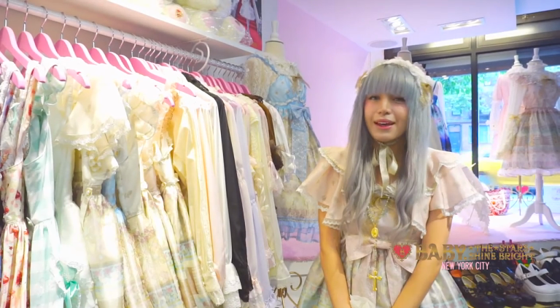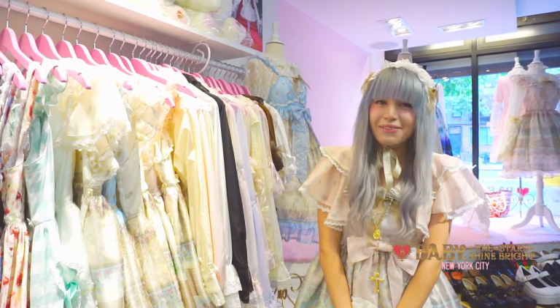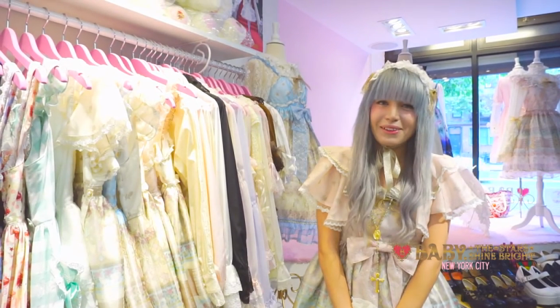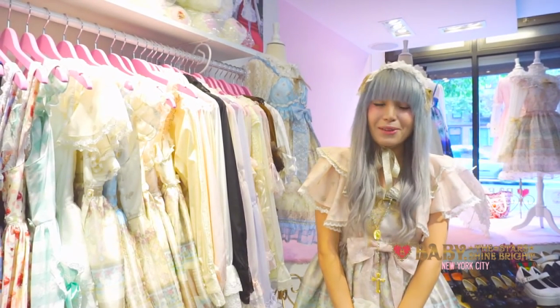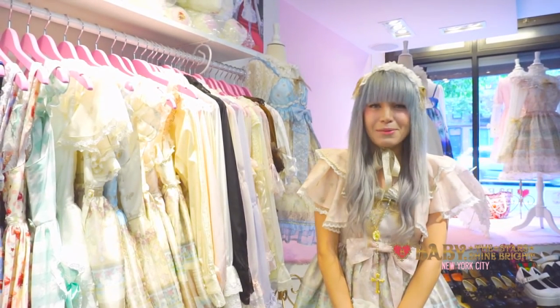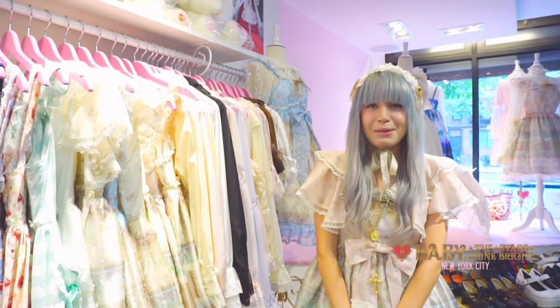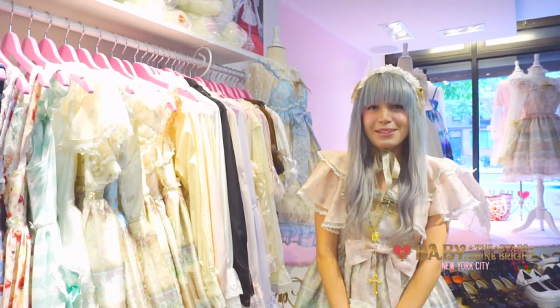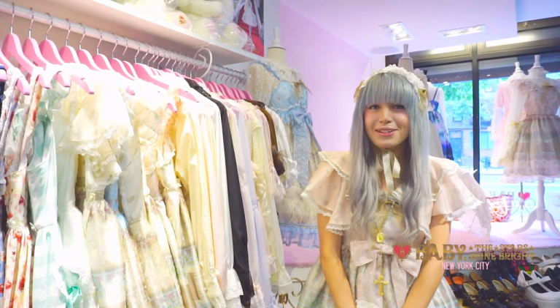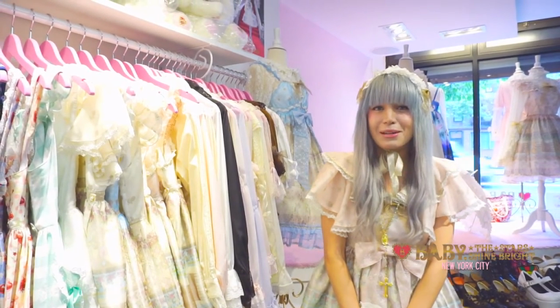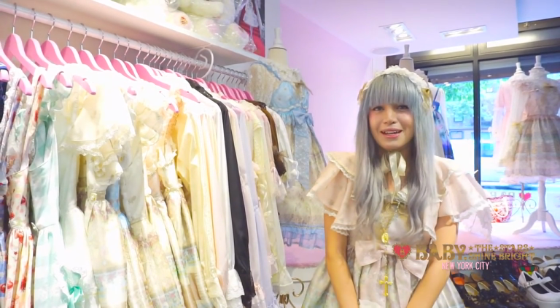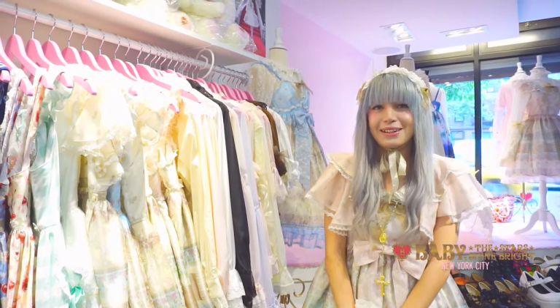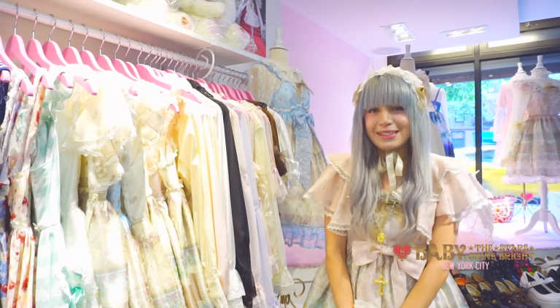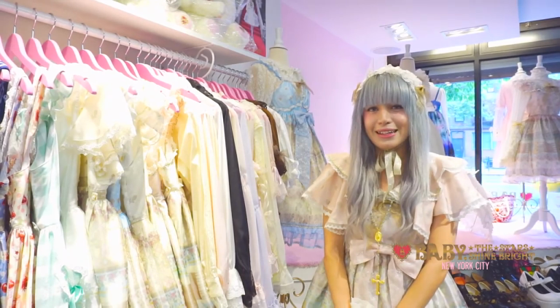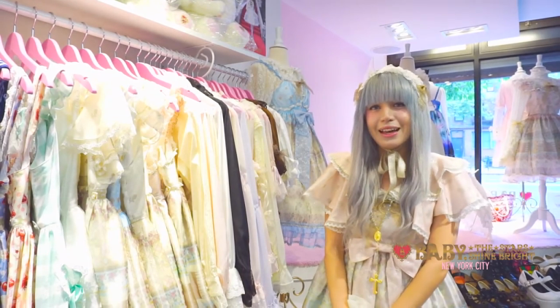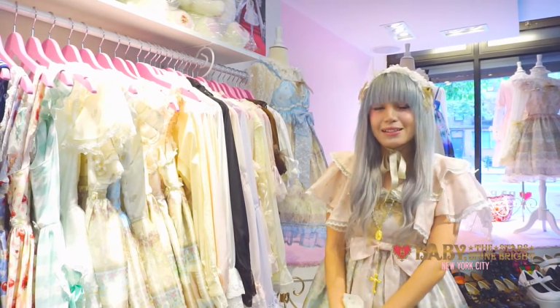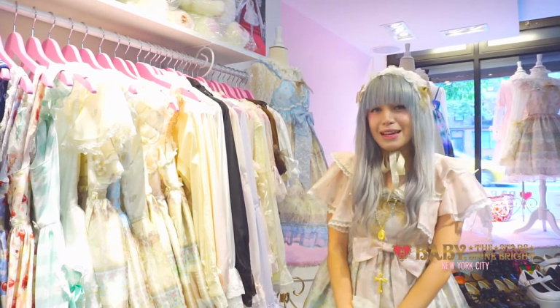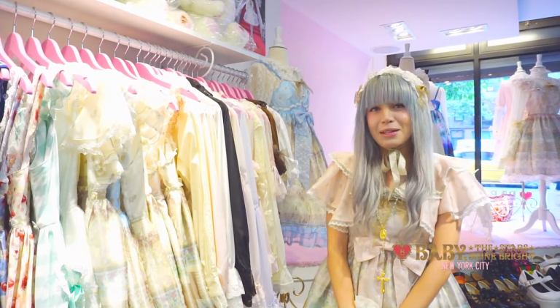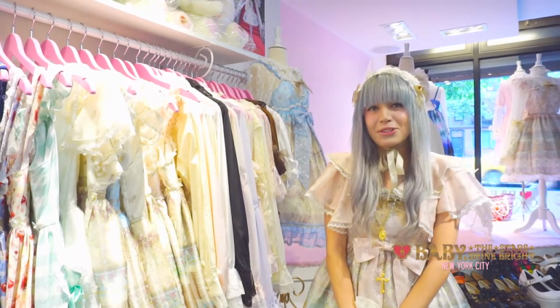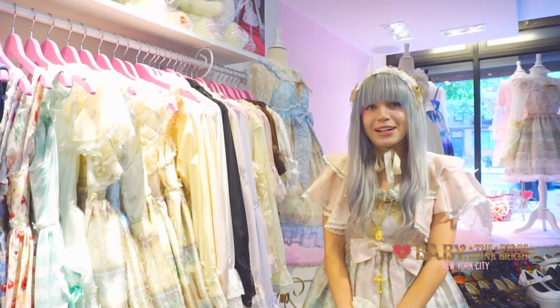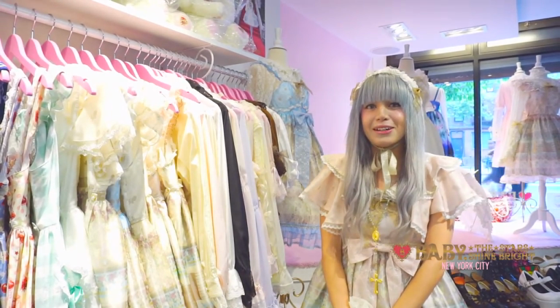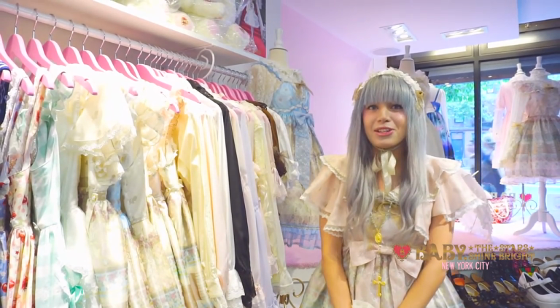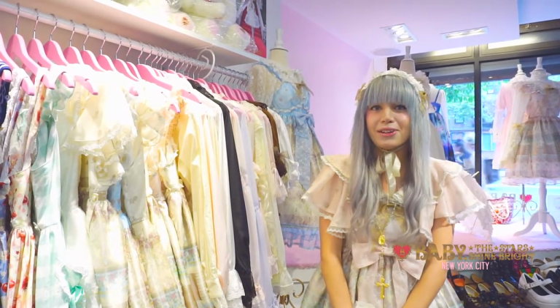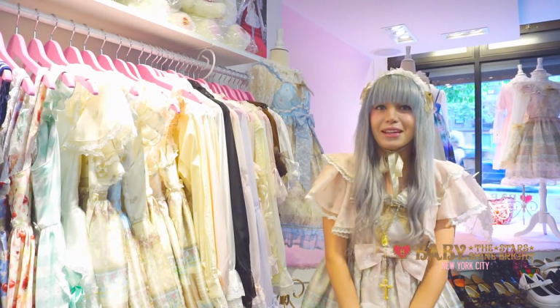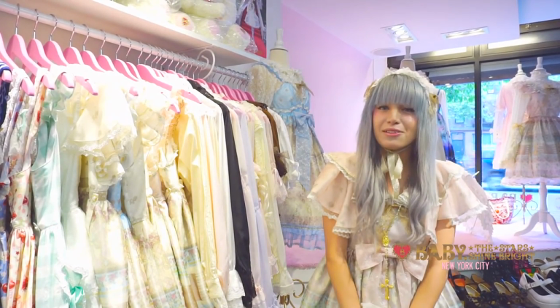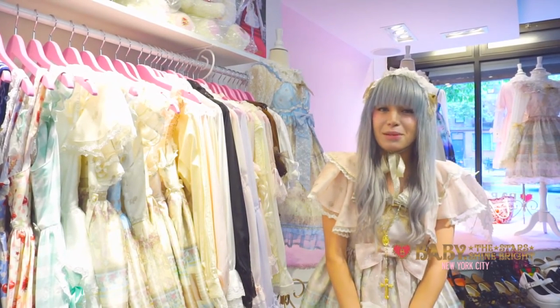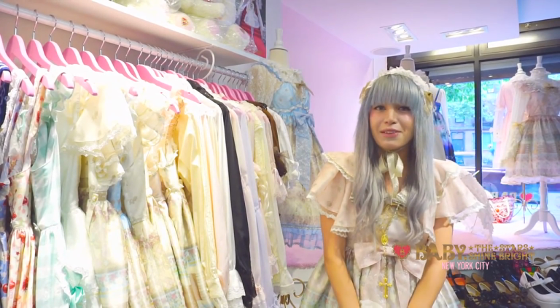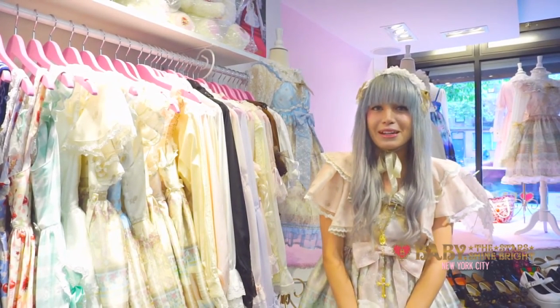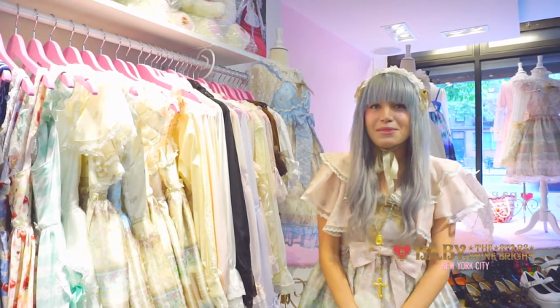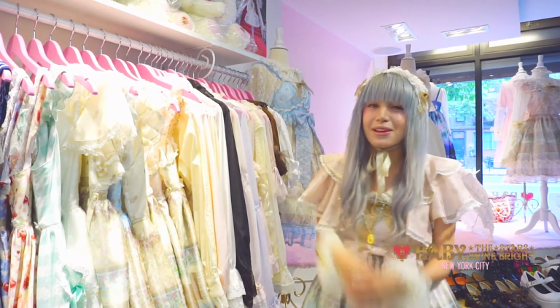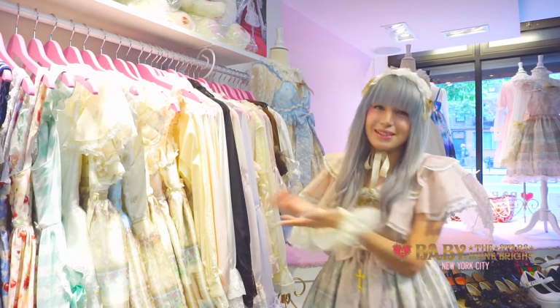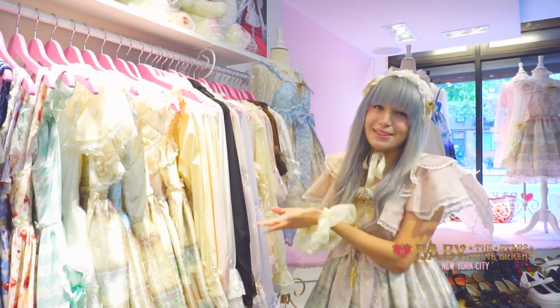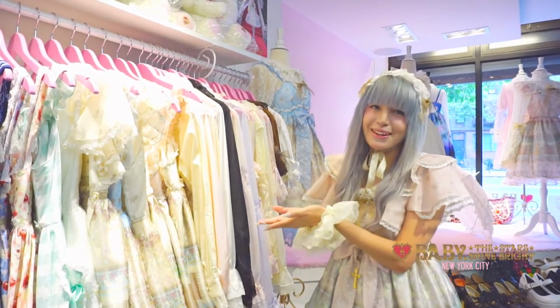Hi everyone, welcome to Baby the Stars Shine Bright in New York City. Today me and Portrayor are going to show you our latest new shipment of items, so let's get started.